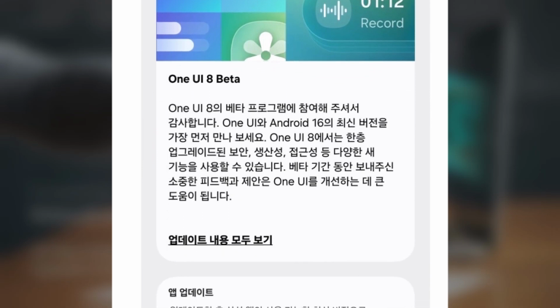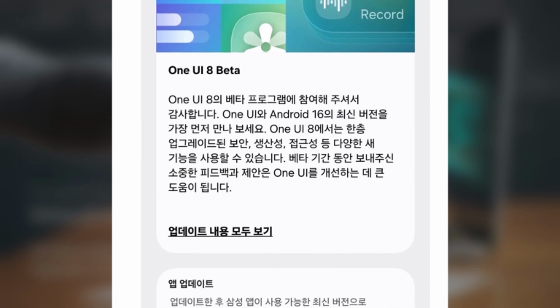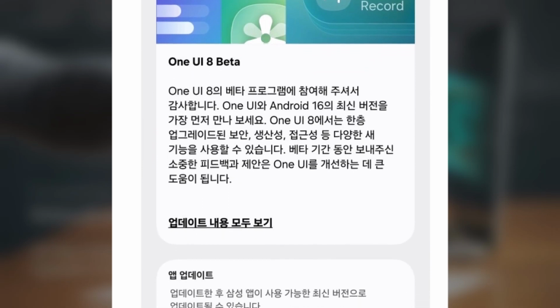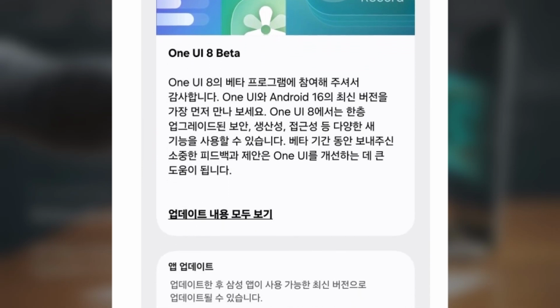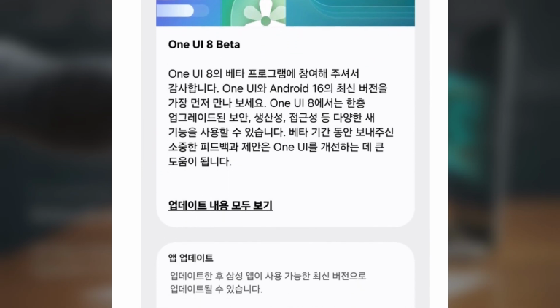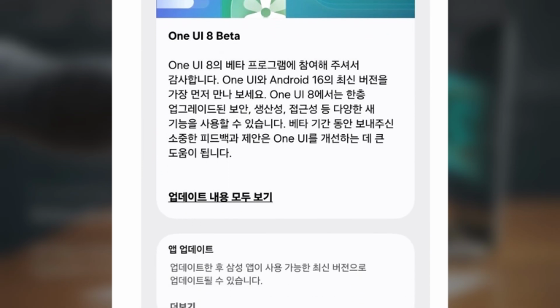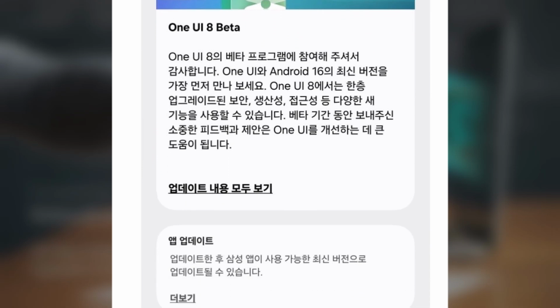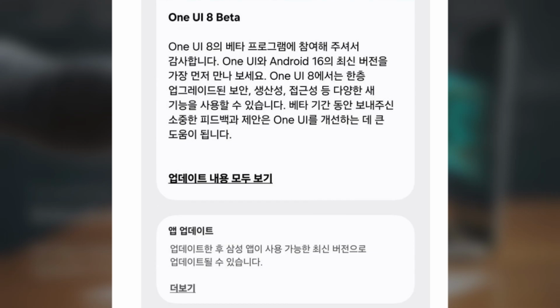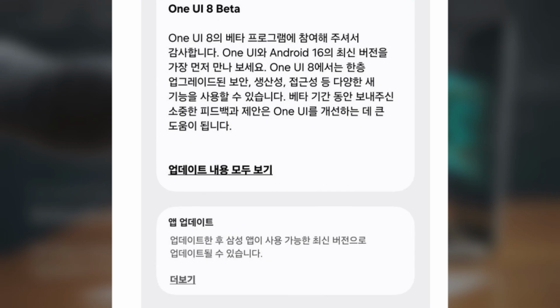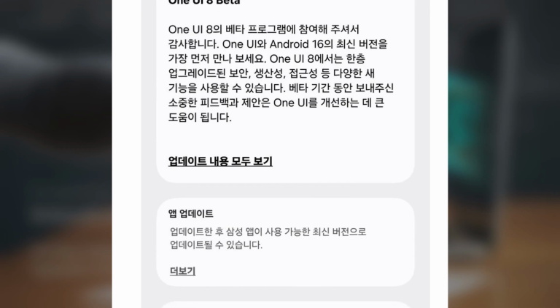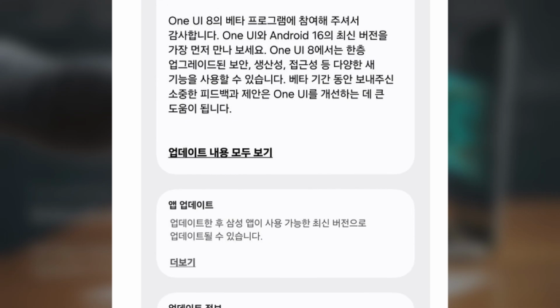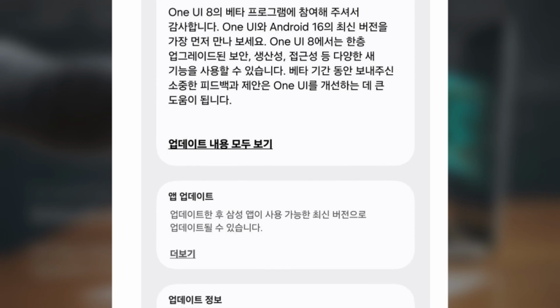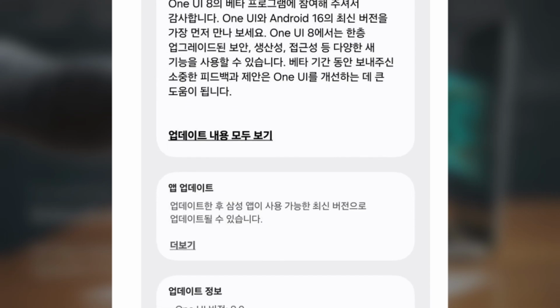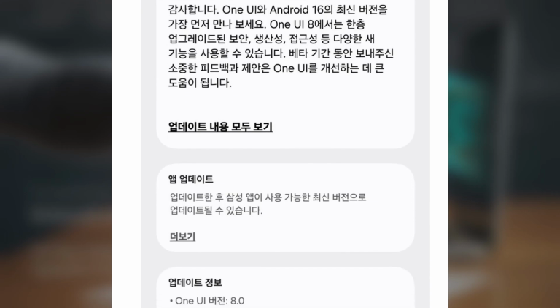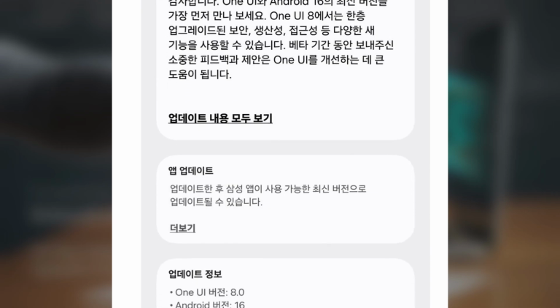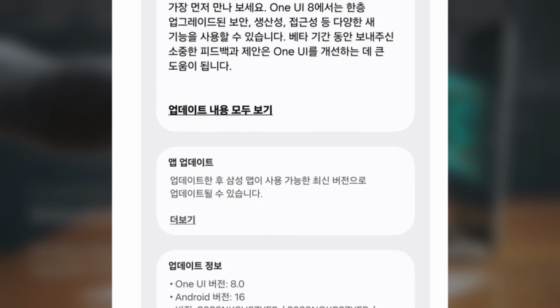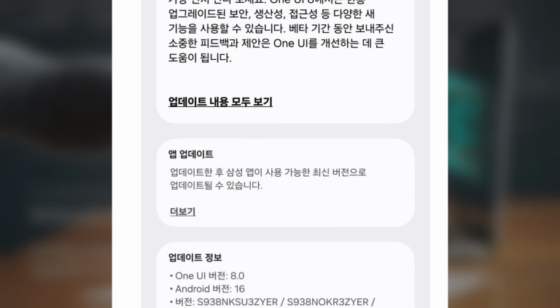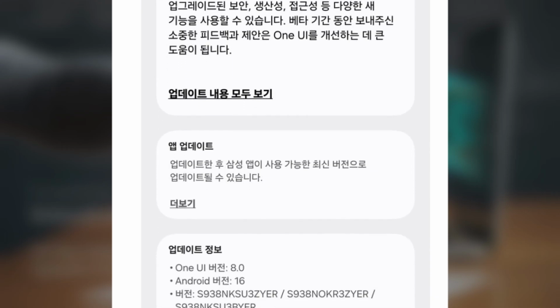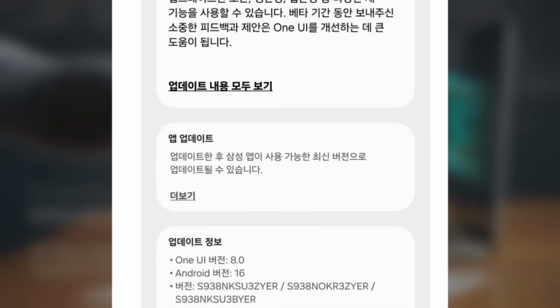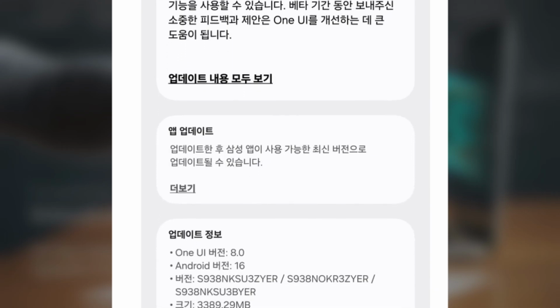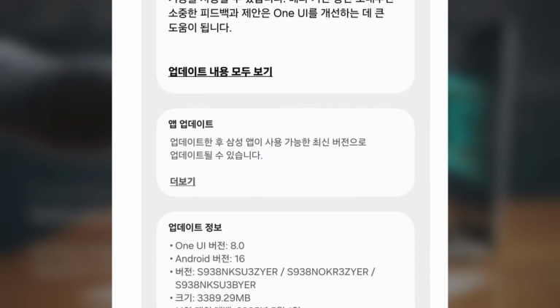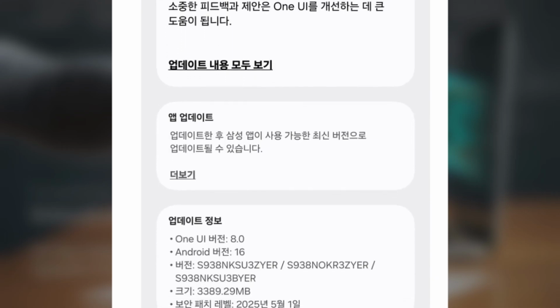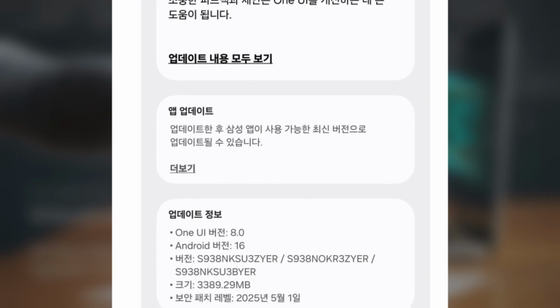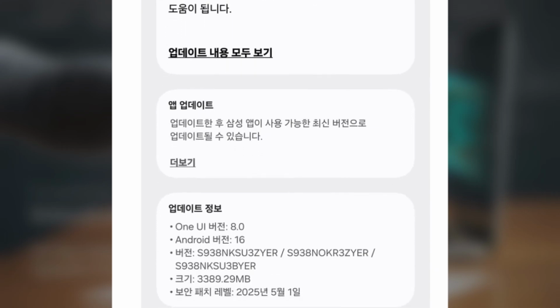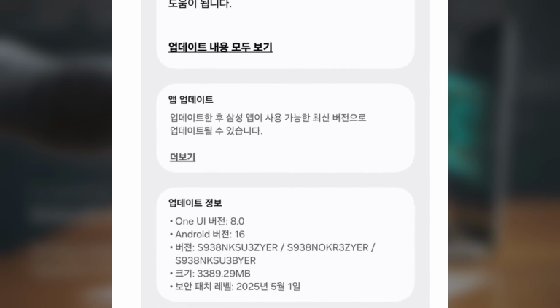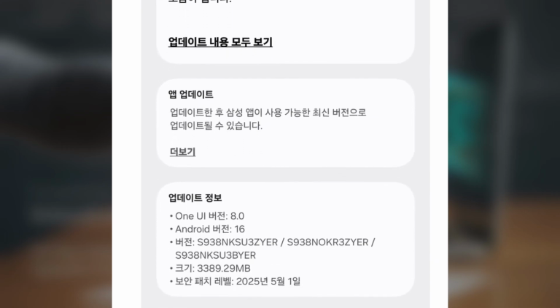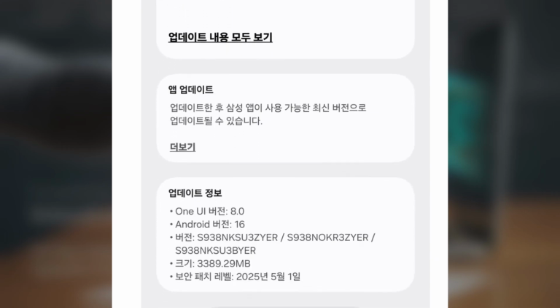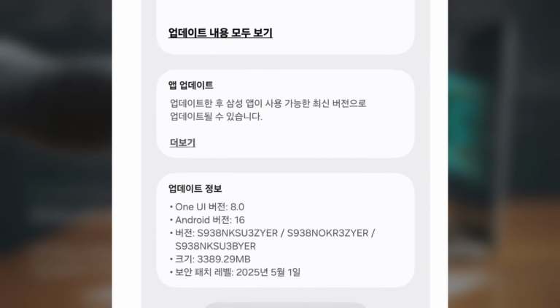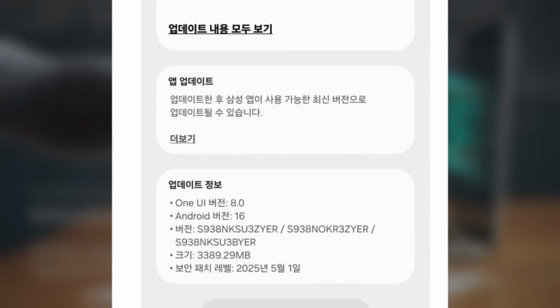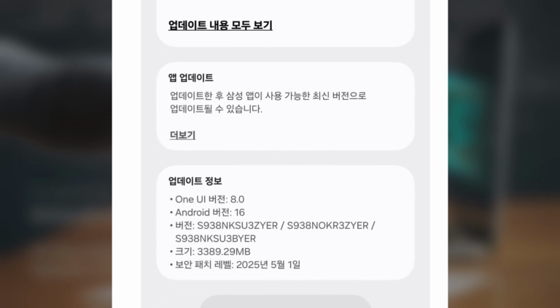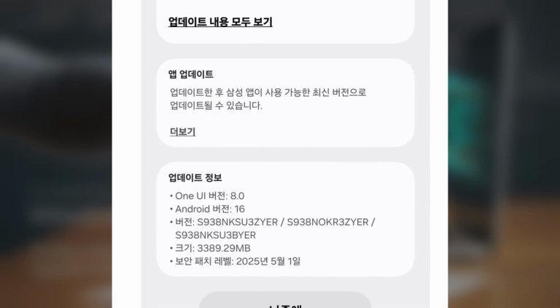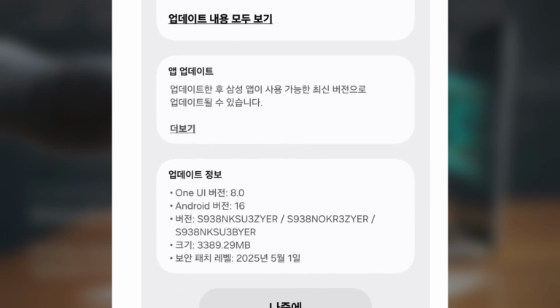If all goes well, expect devices beyond the S25 to join the Beta by late June or early July 2025.